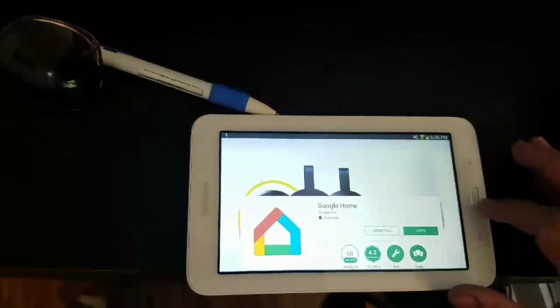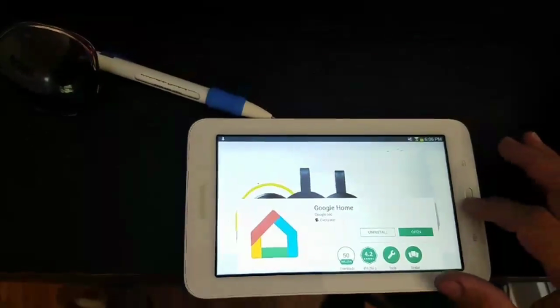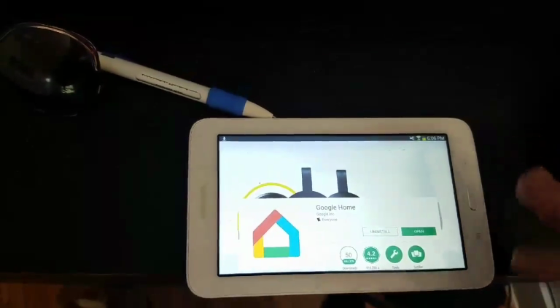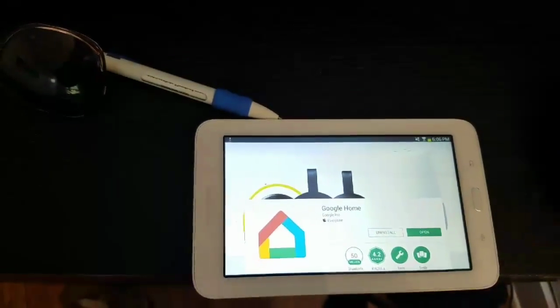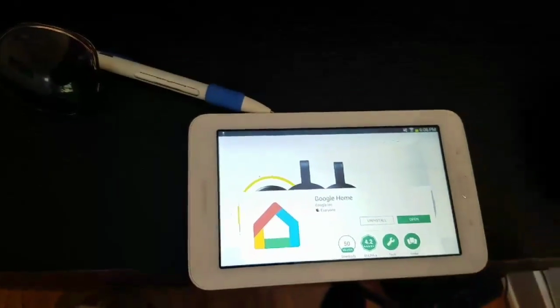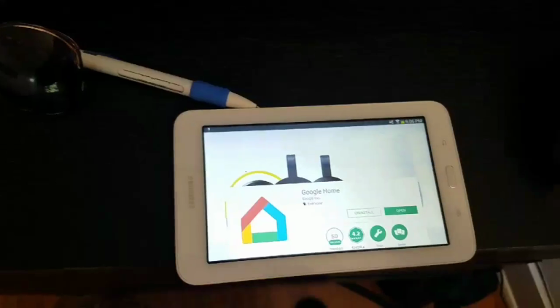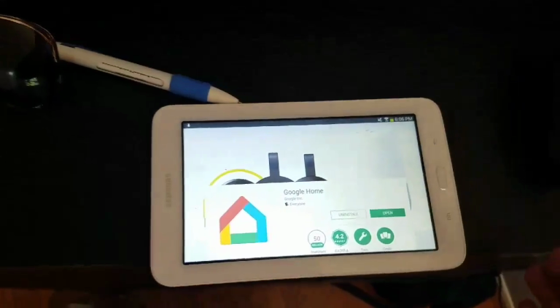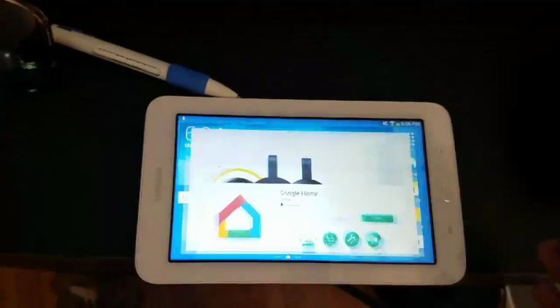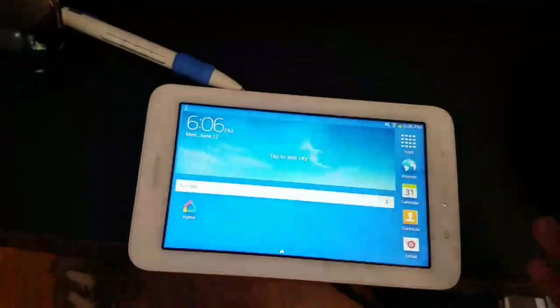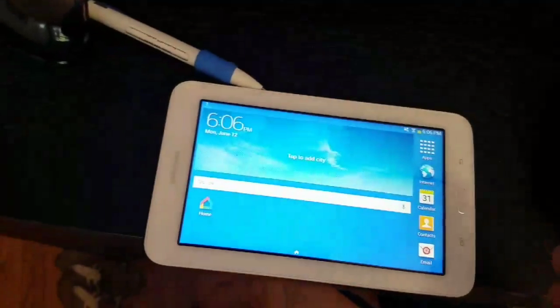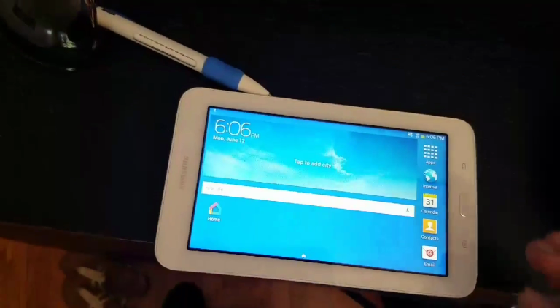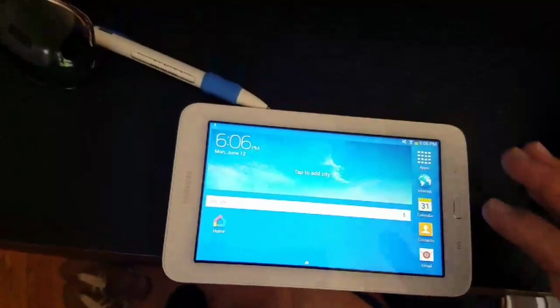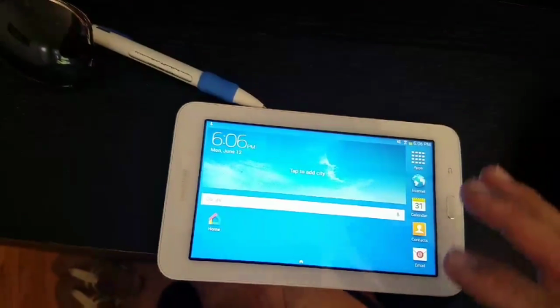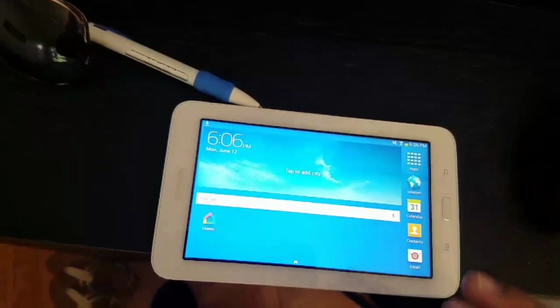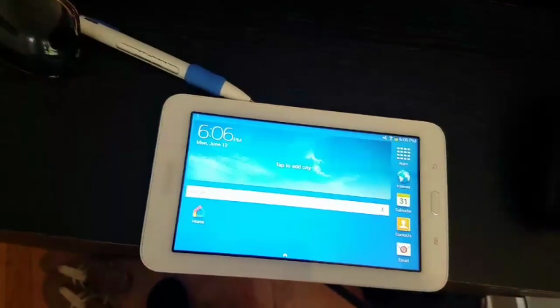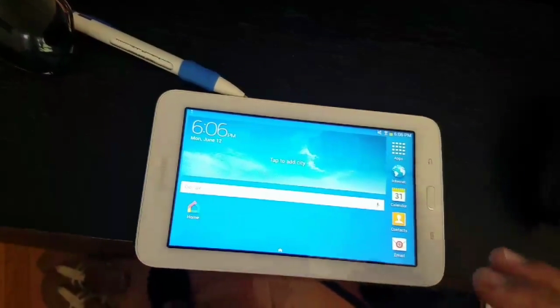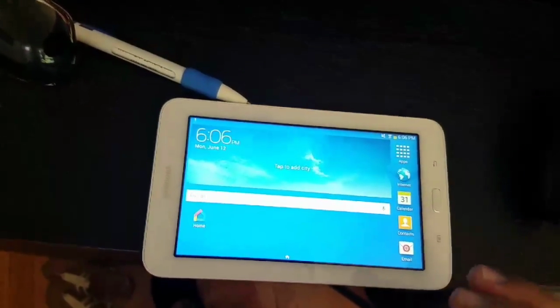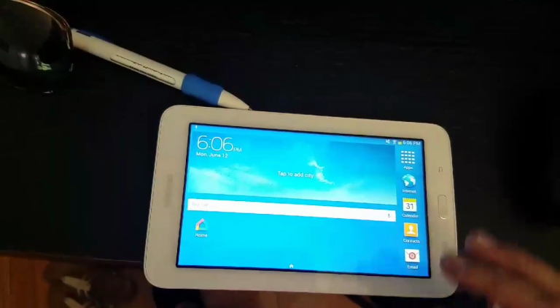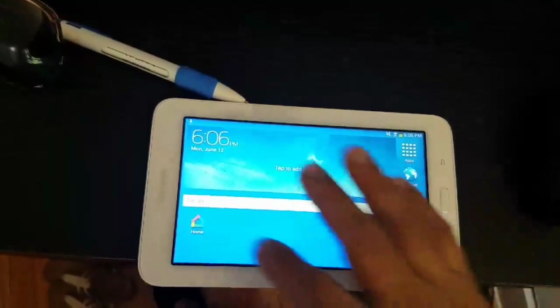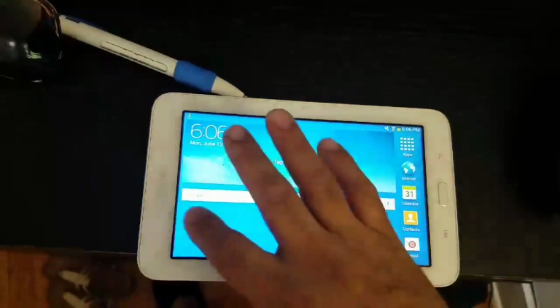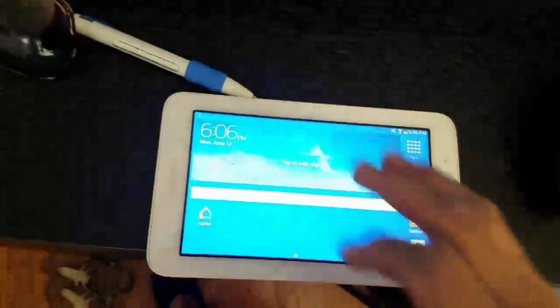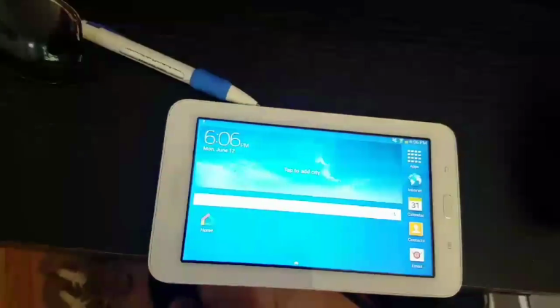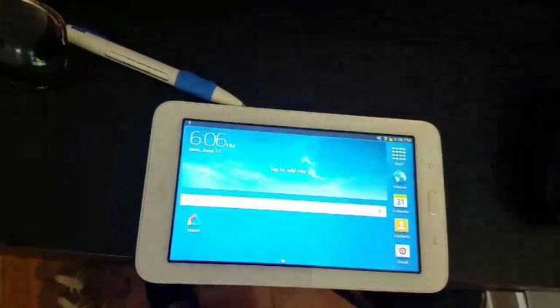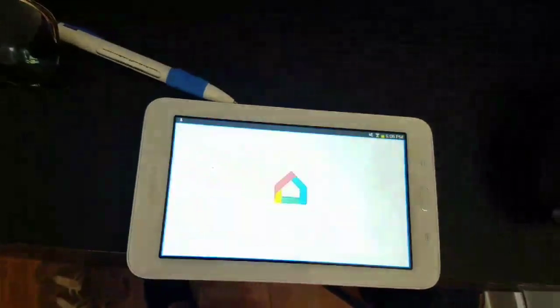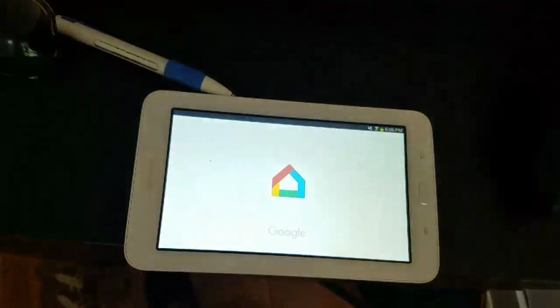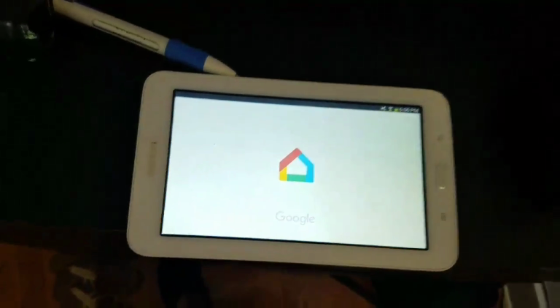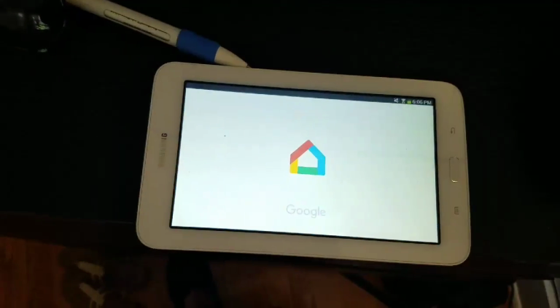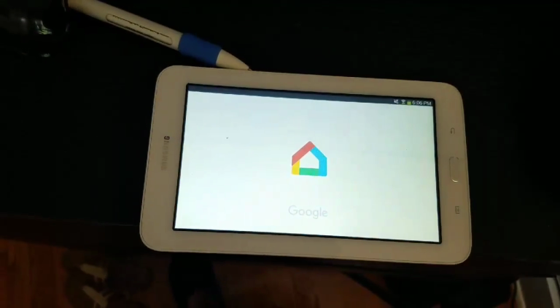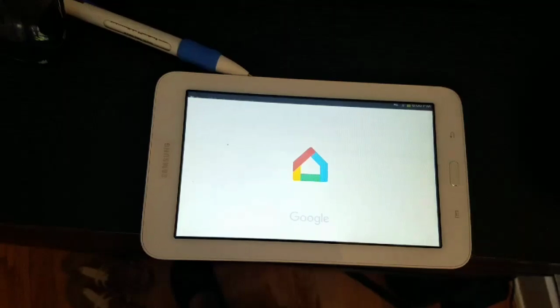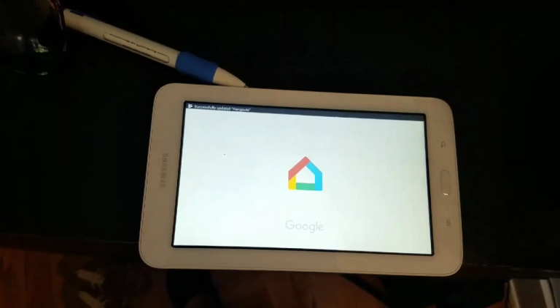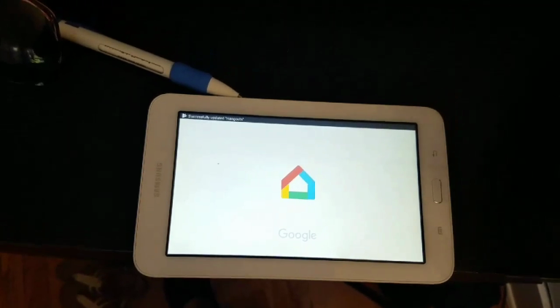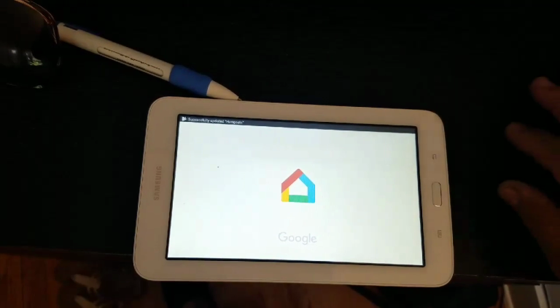Another cool point about Chromecast is you can basically put your tablet into your TV anywhere in the U.S.